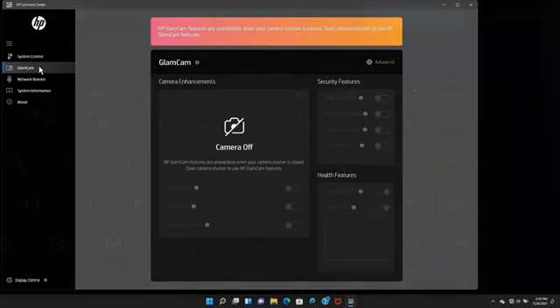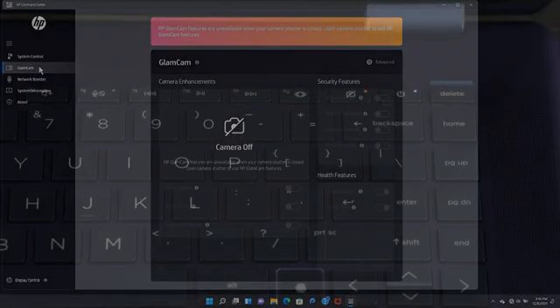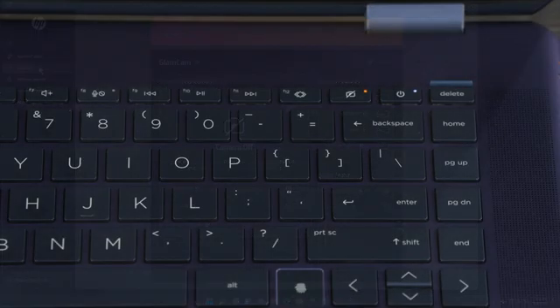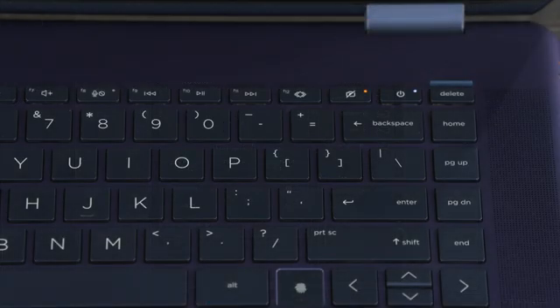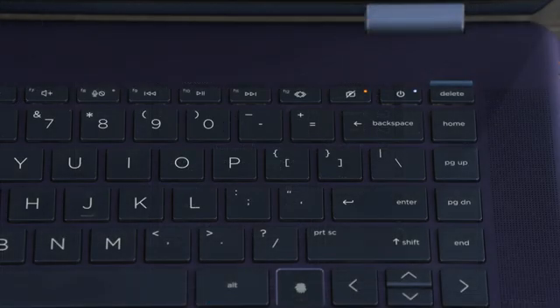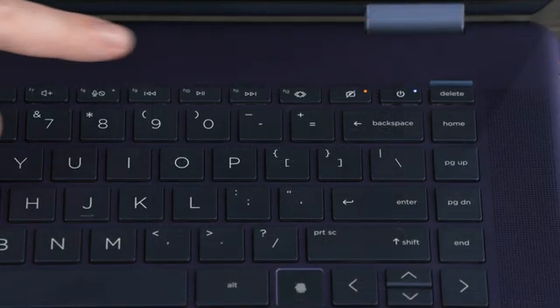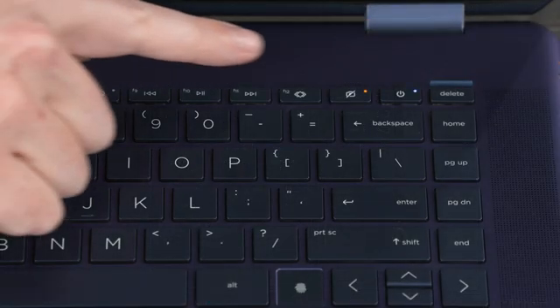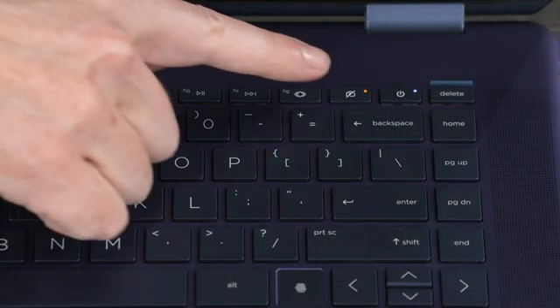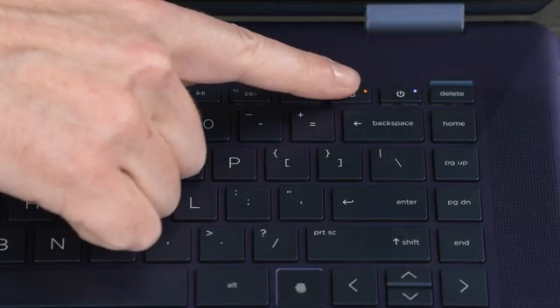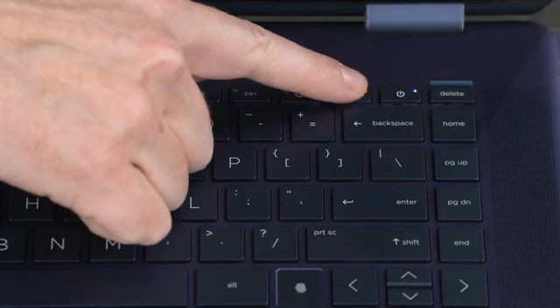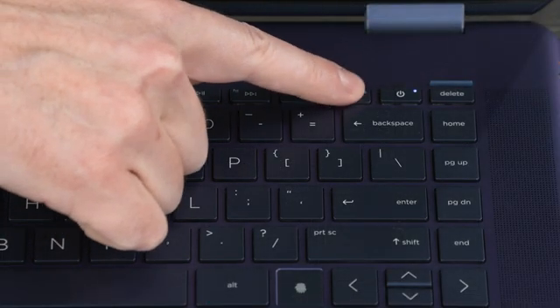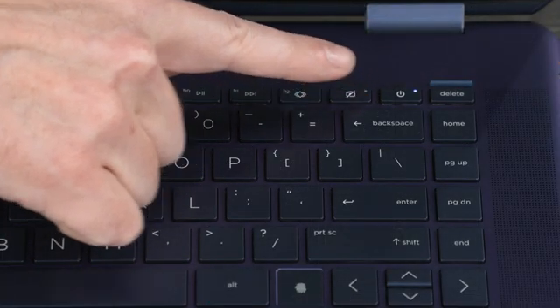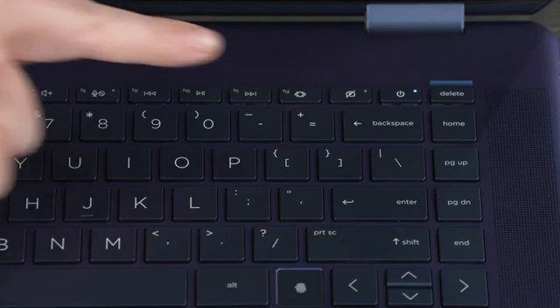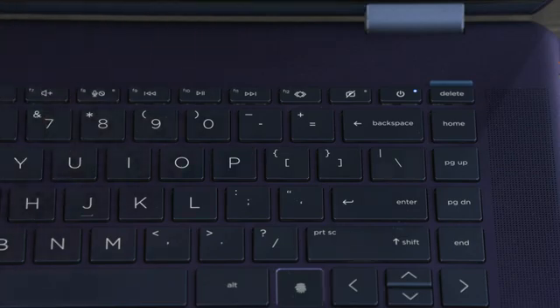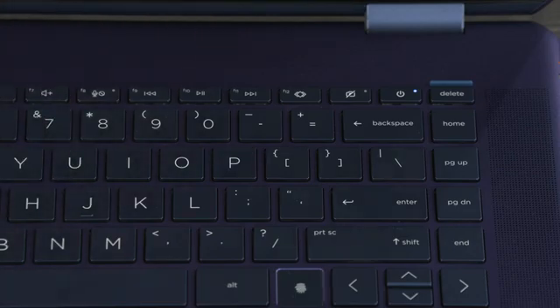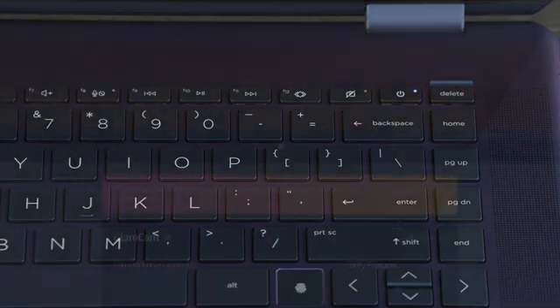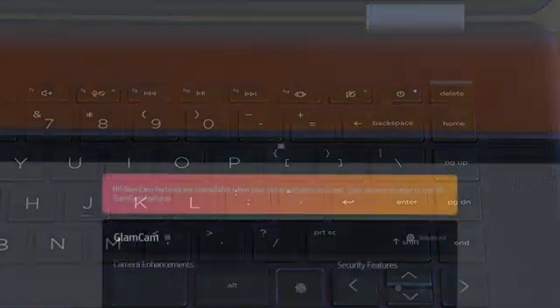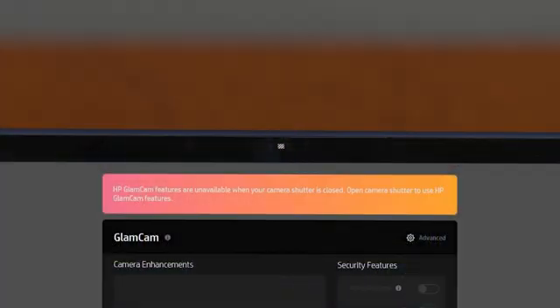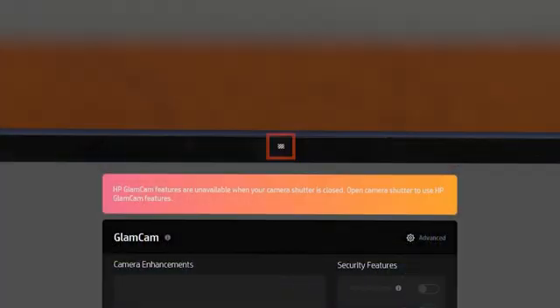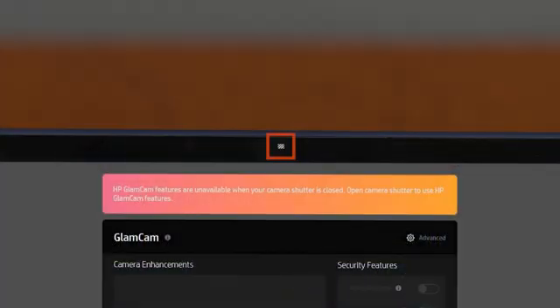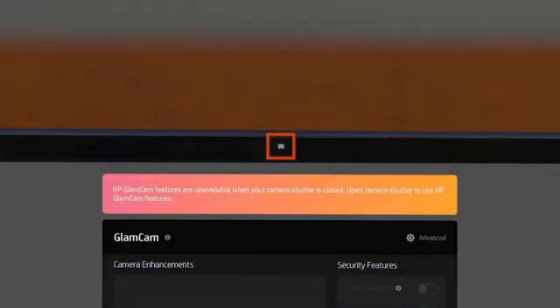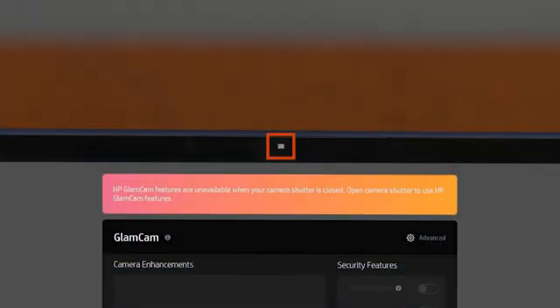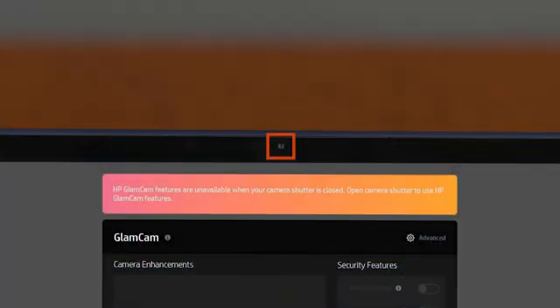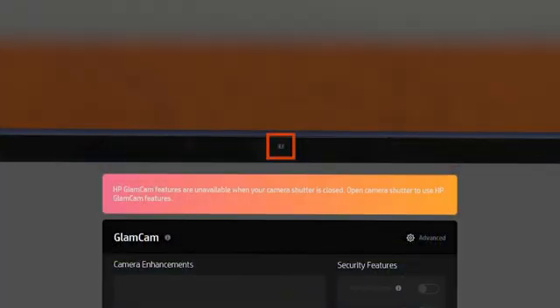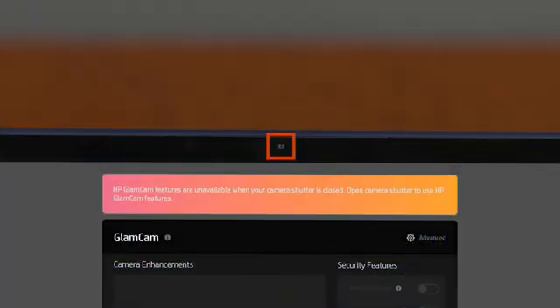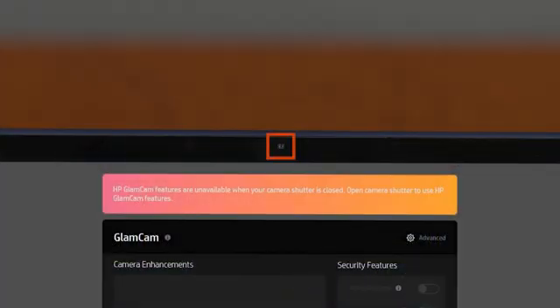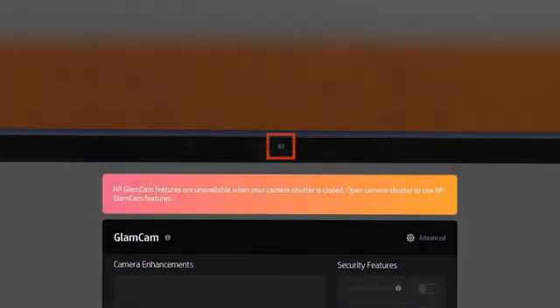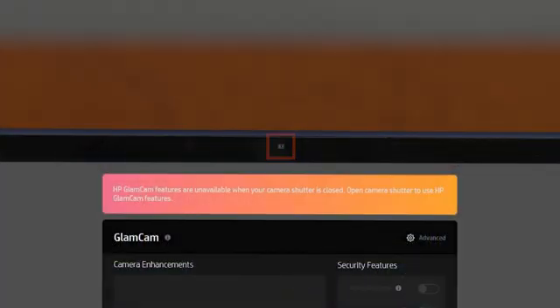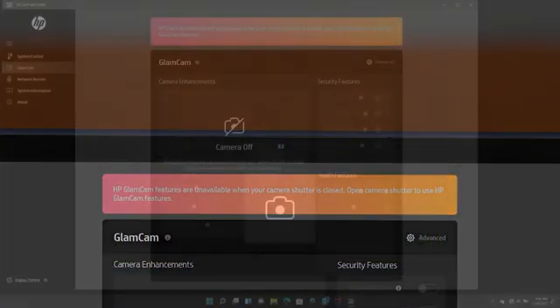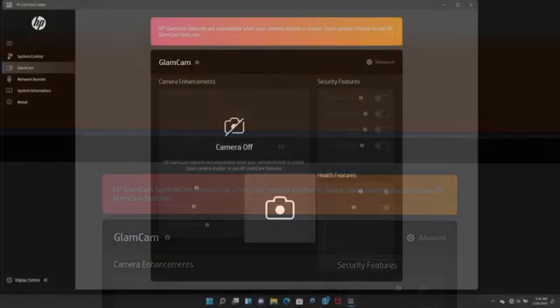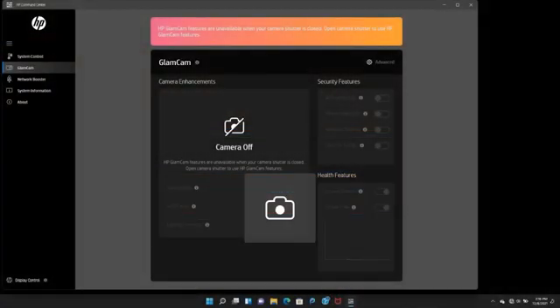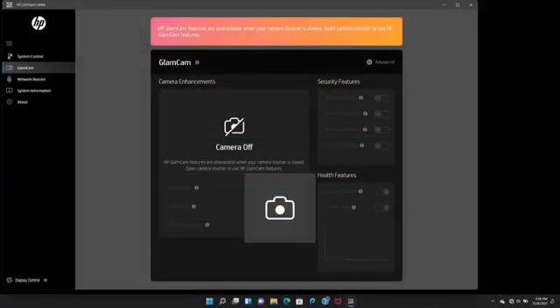Make sure the camera privacy light is off. In the off position, the camera shutter is open and the camera is turned on.